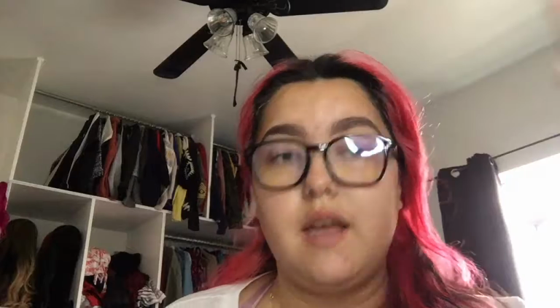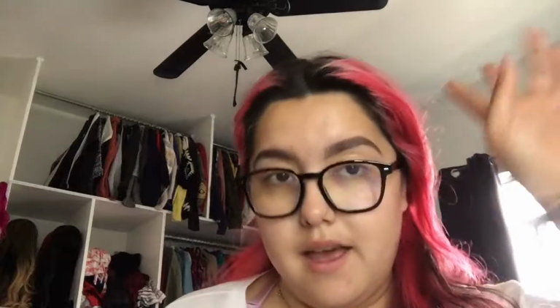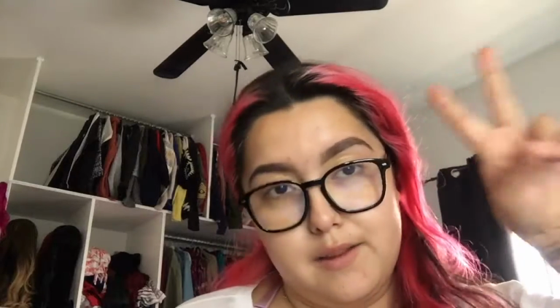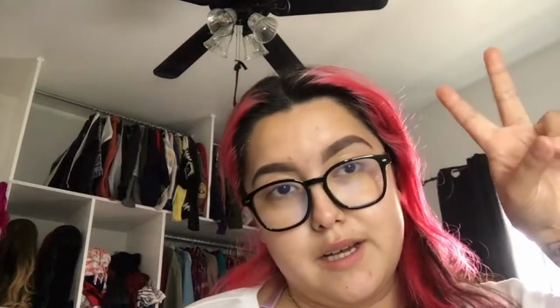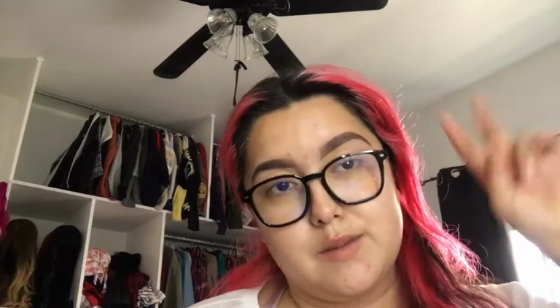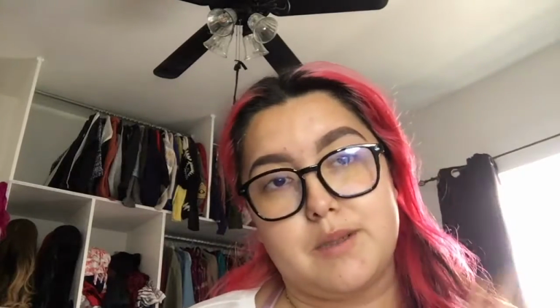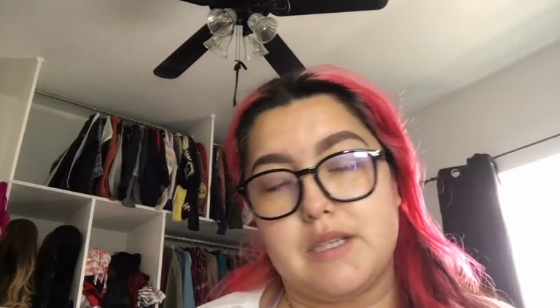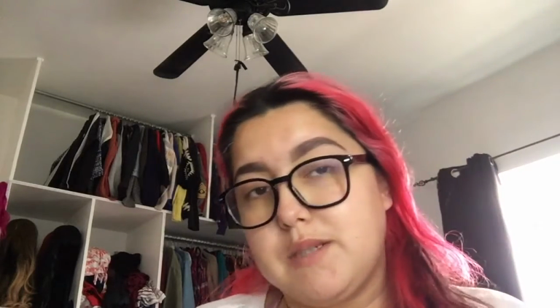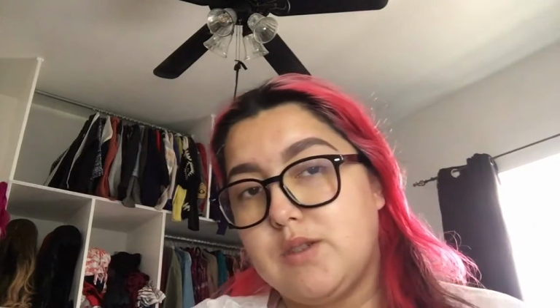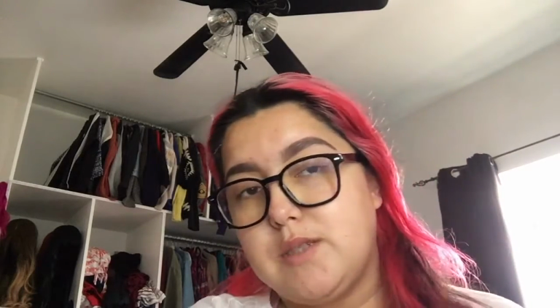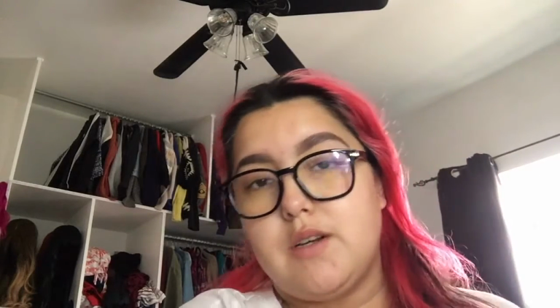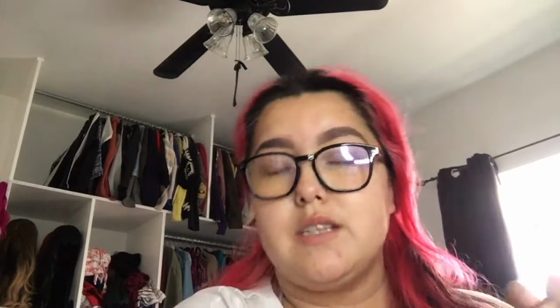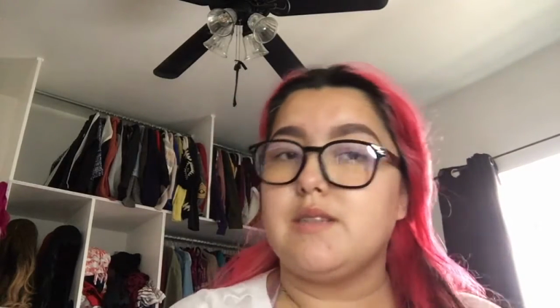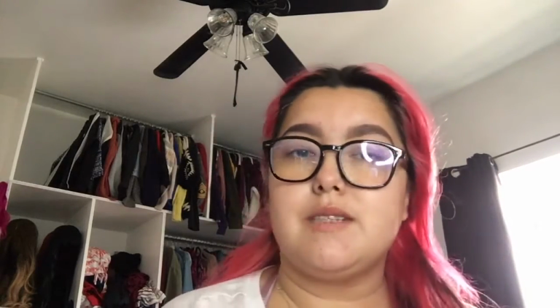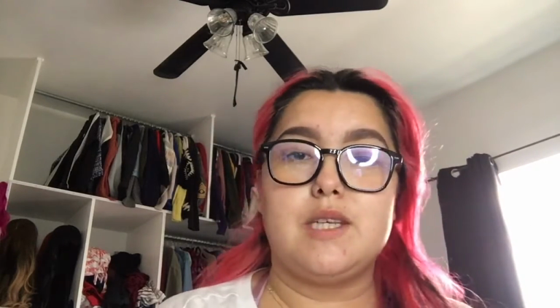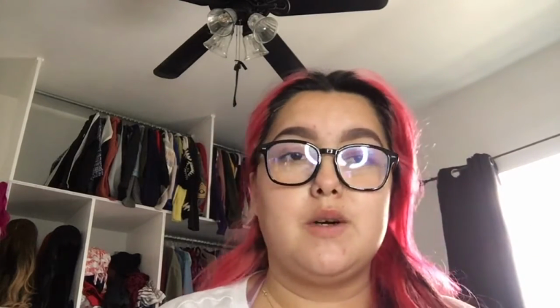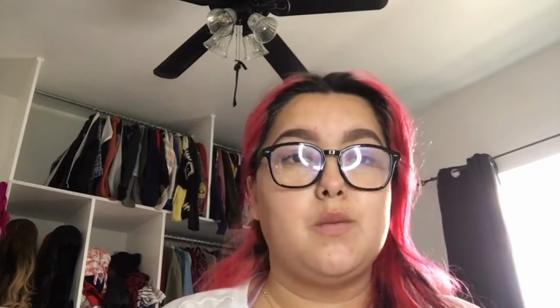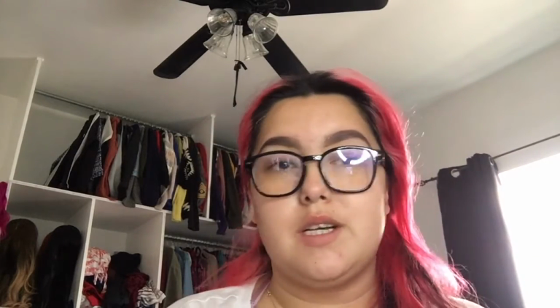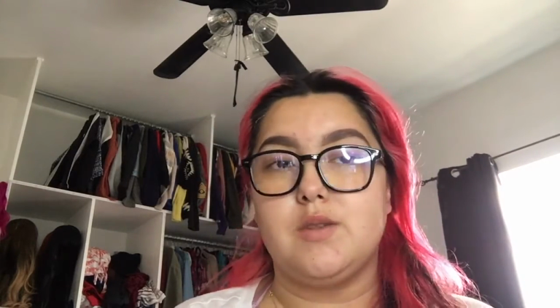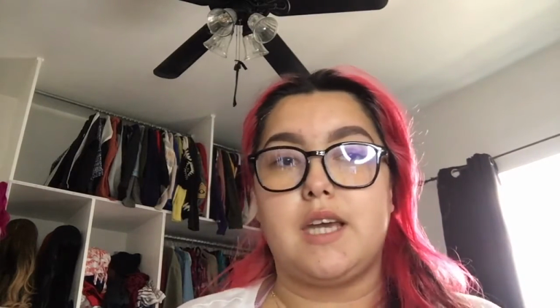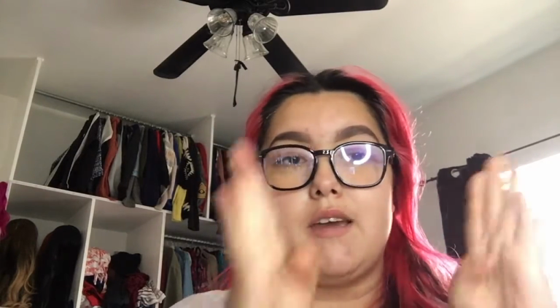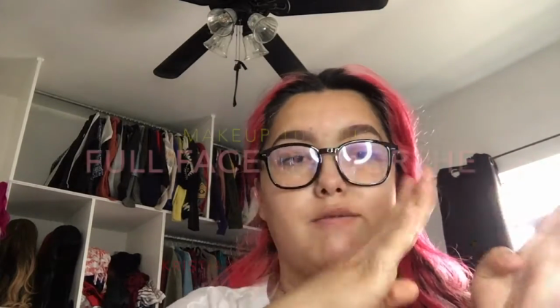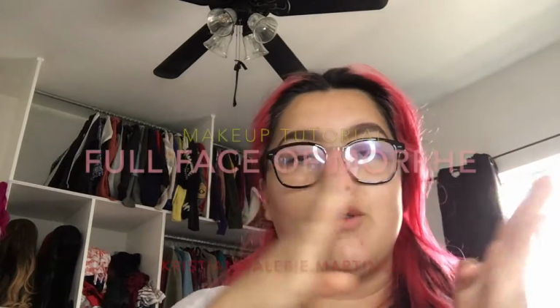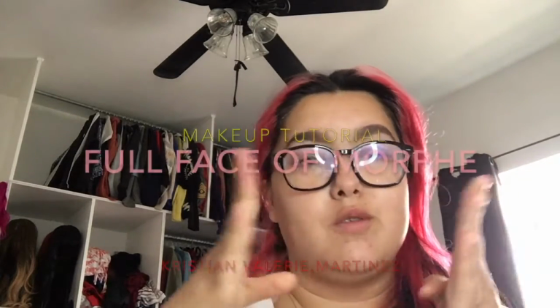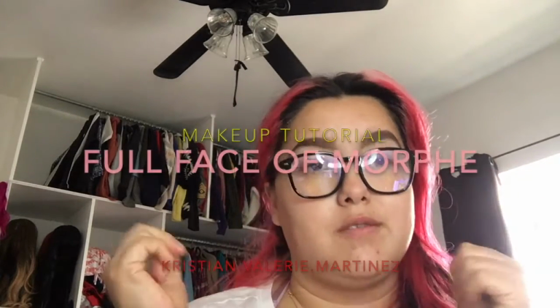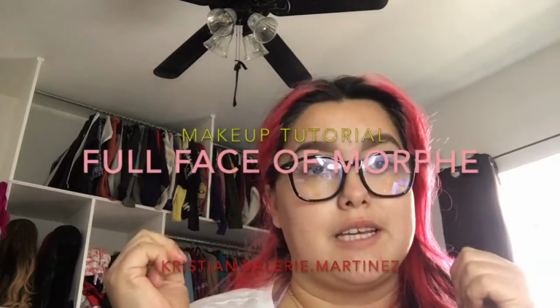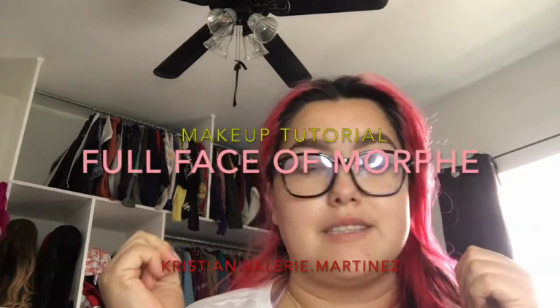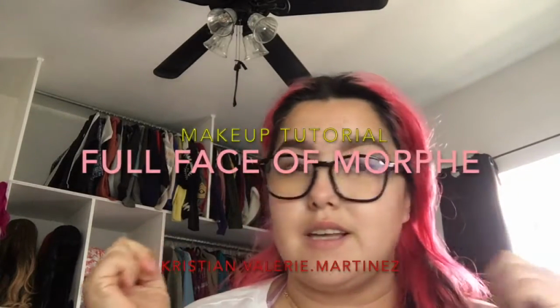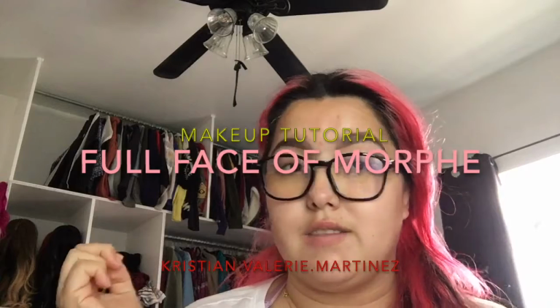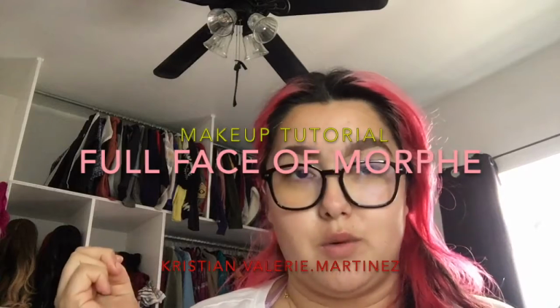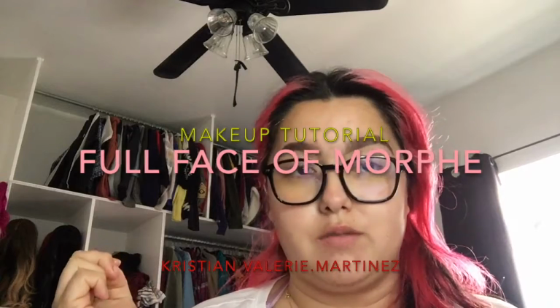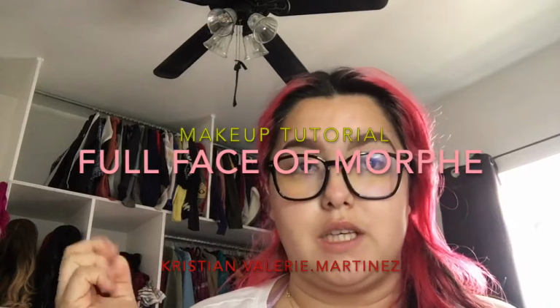Hello guys, welcome back to my YouTube channel. On this week's video, we are doing a full face of Morphe.